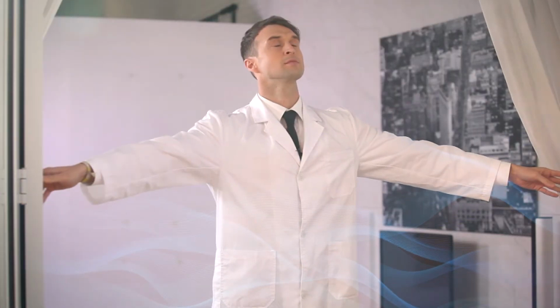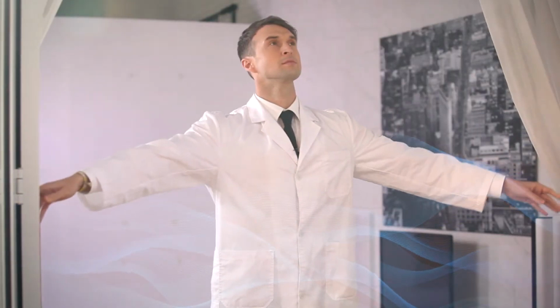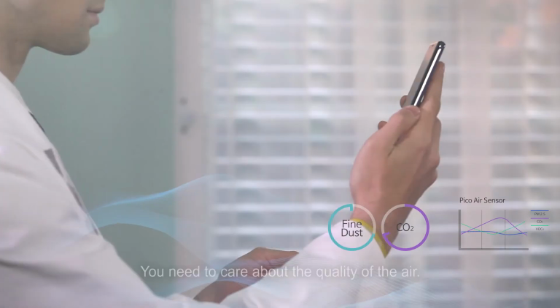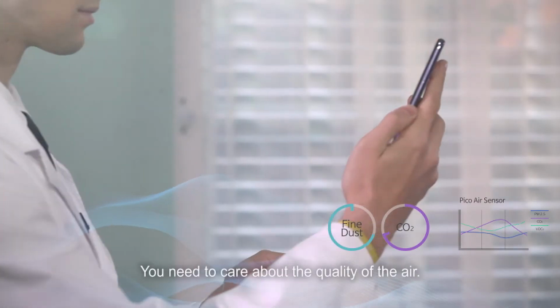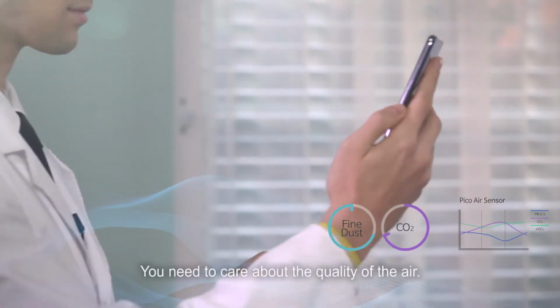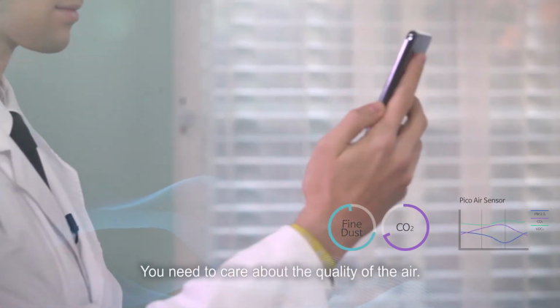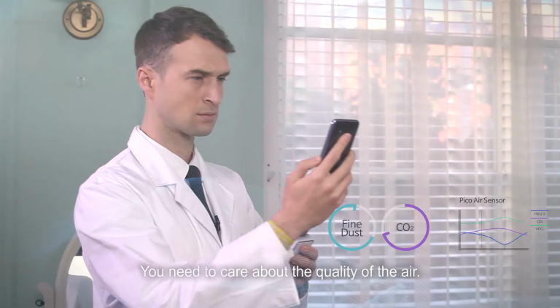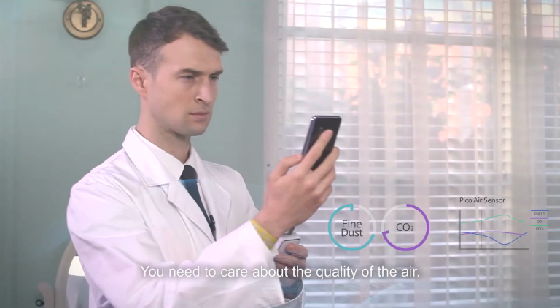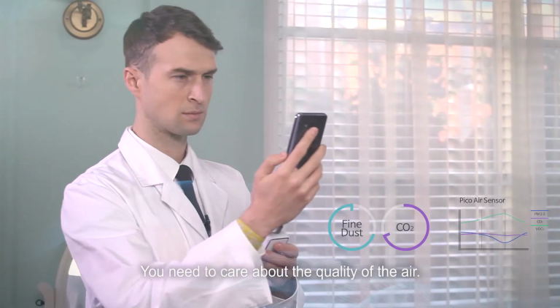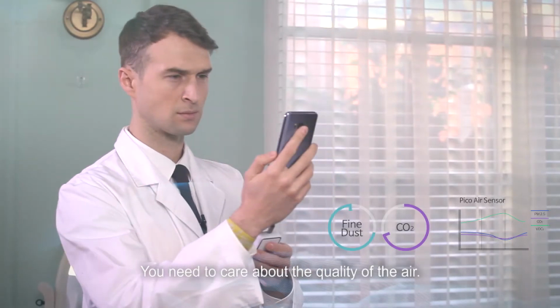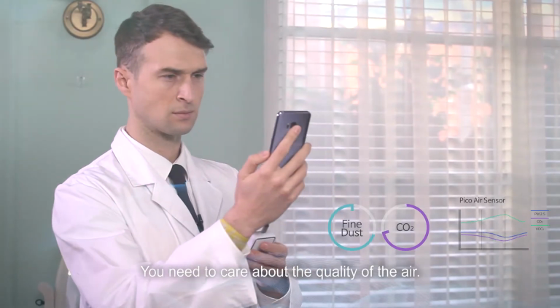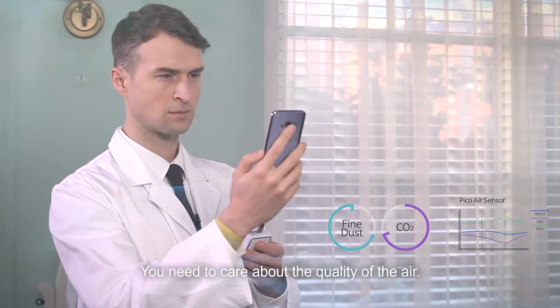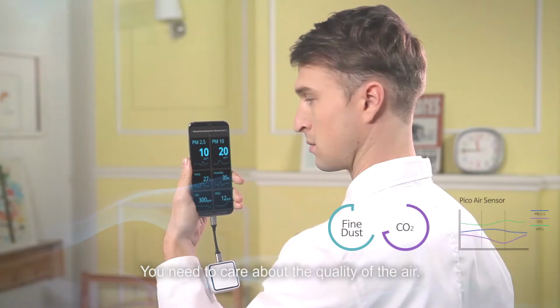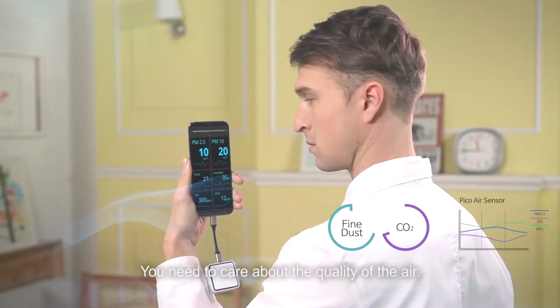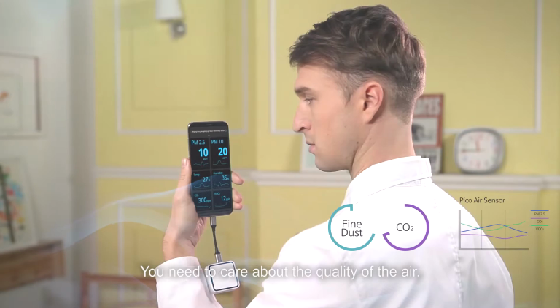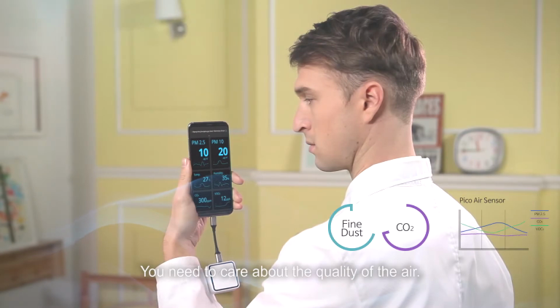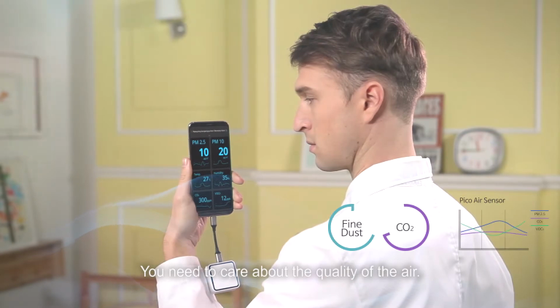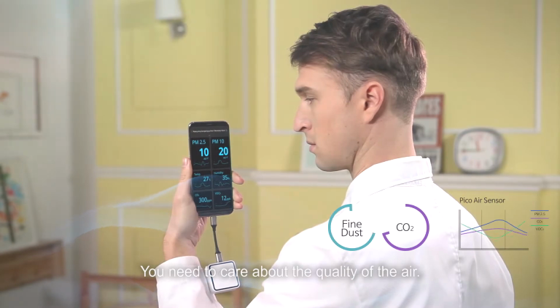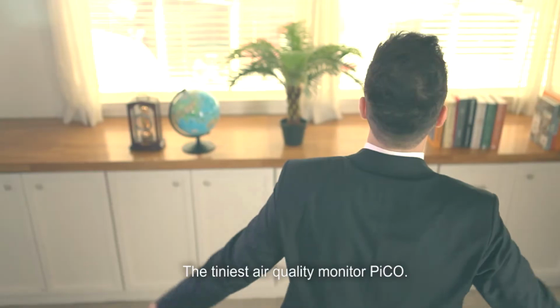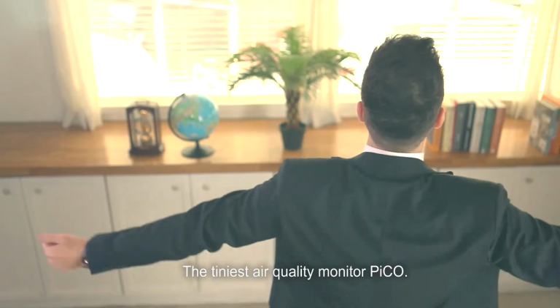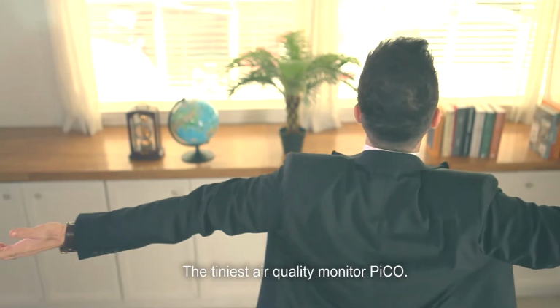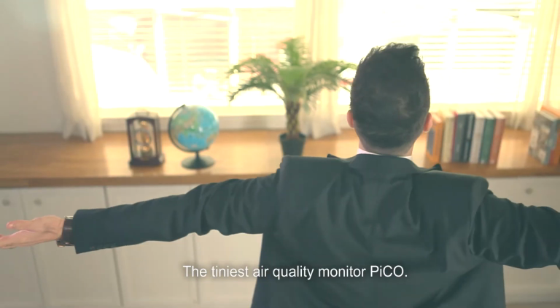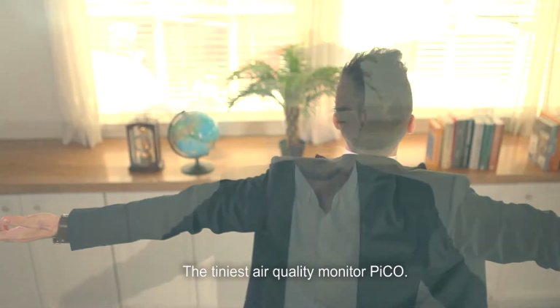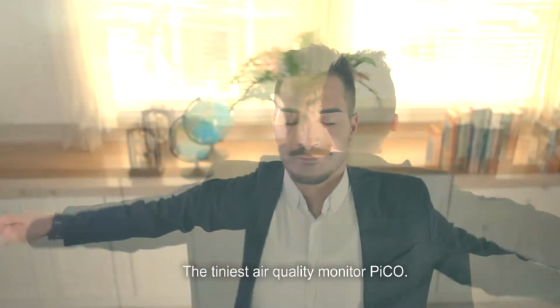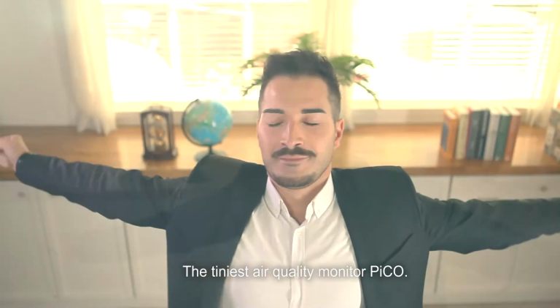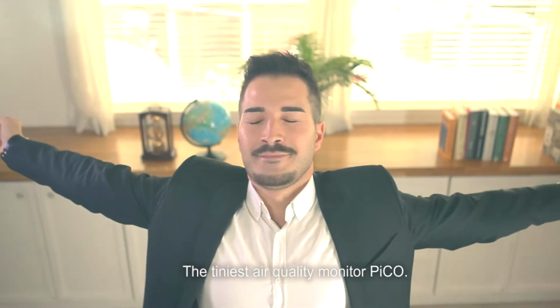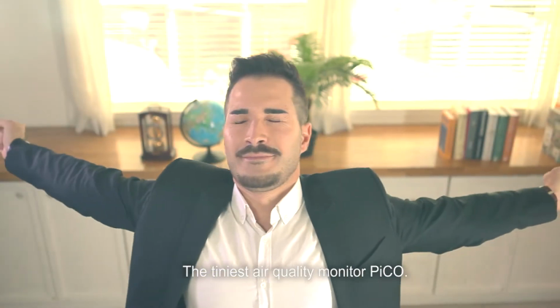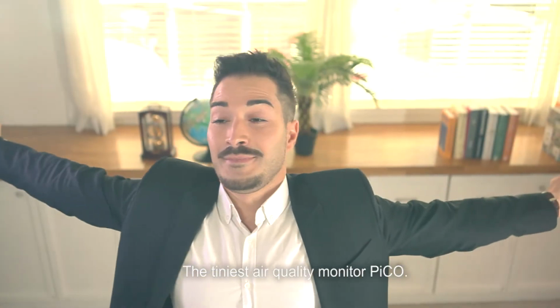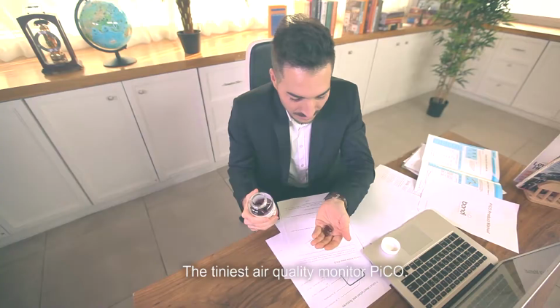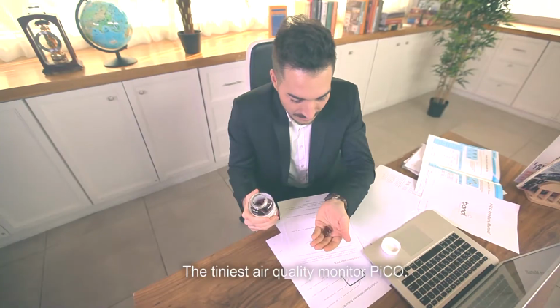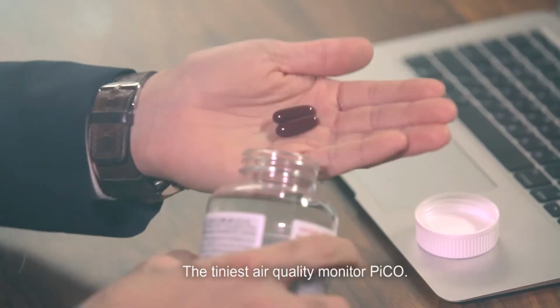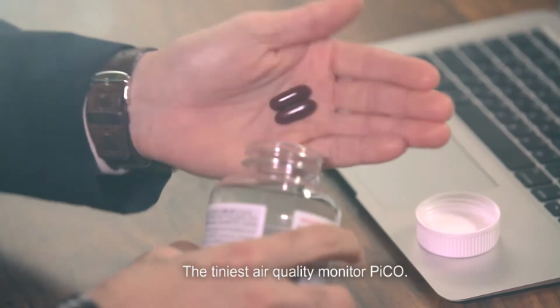You need to care about the quality of air. The tiniest air quality monitor — Pico.